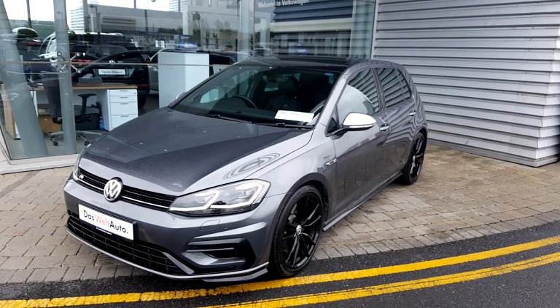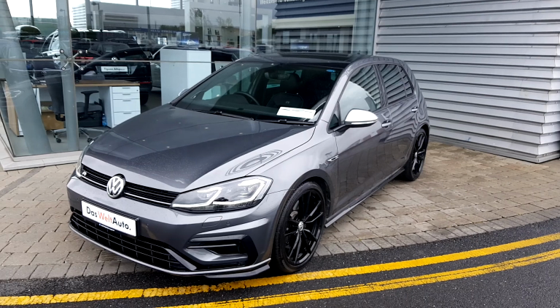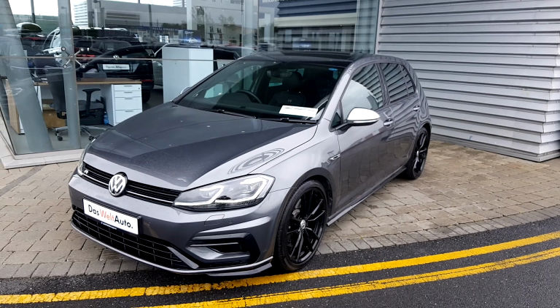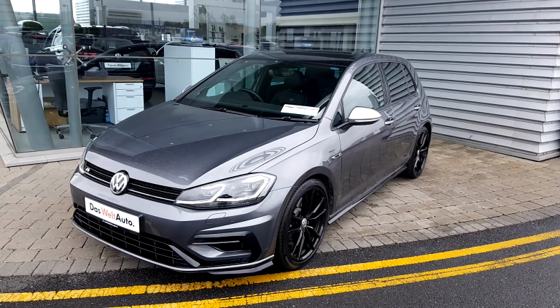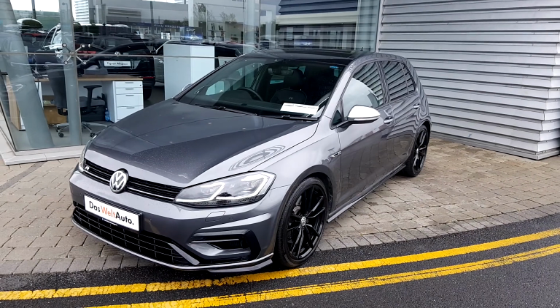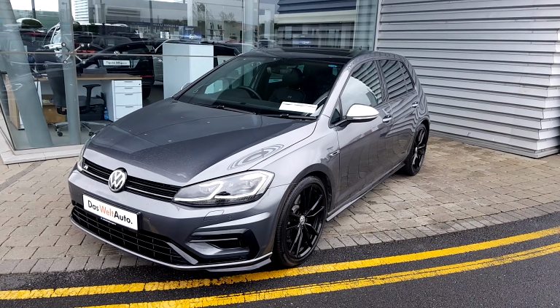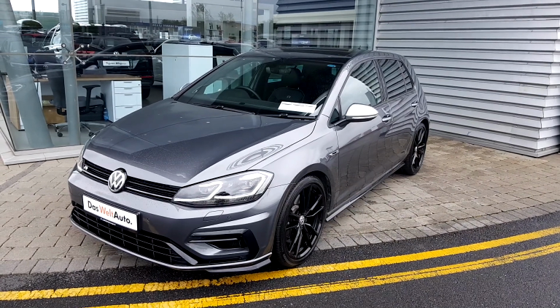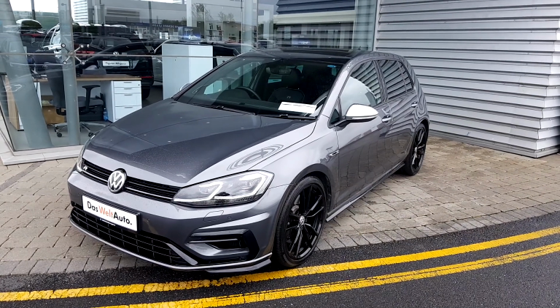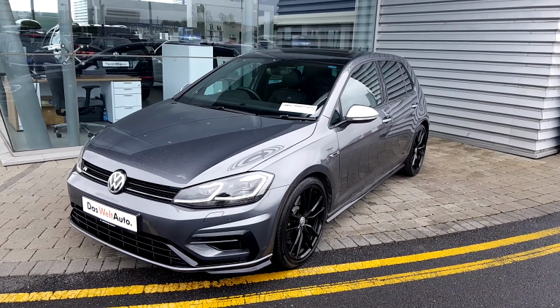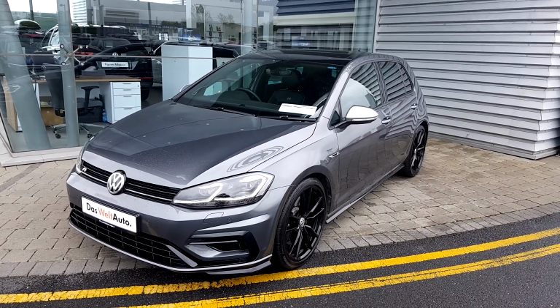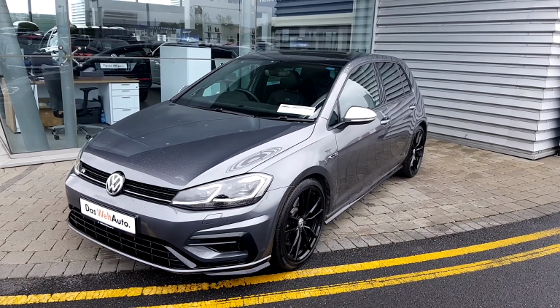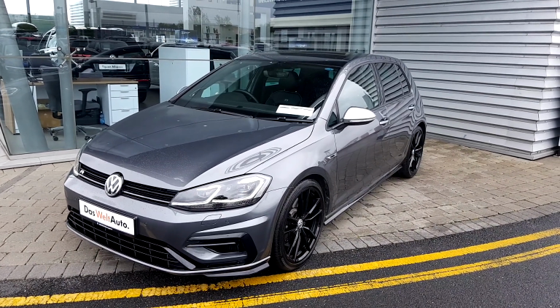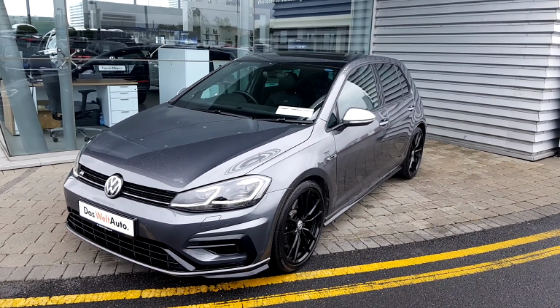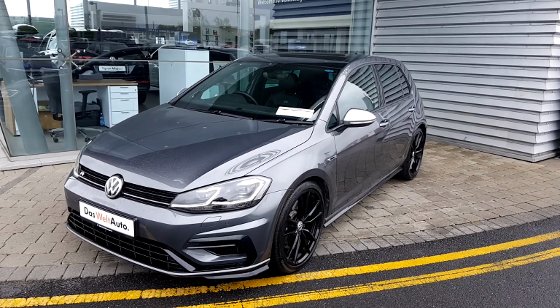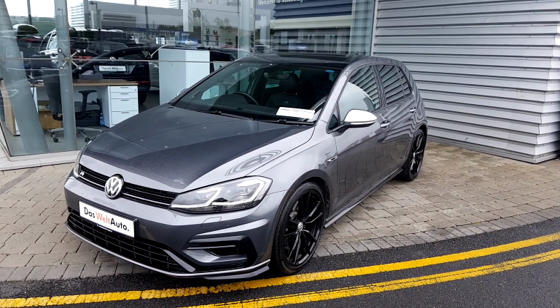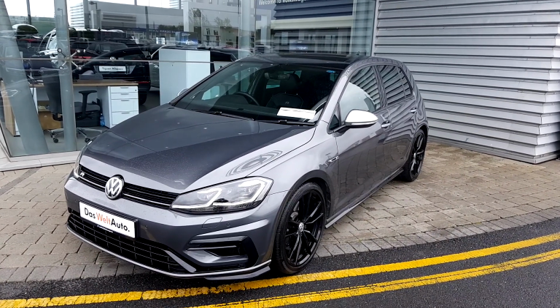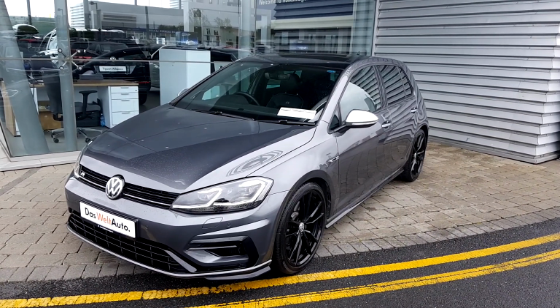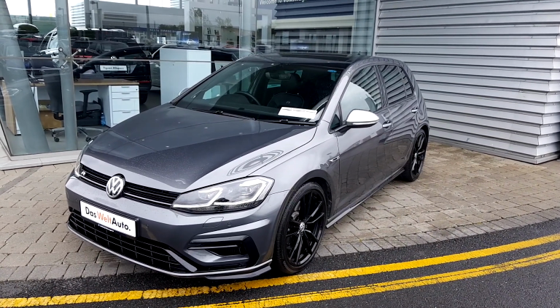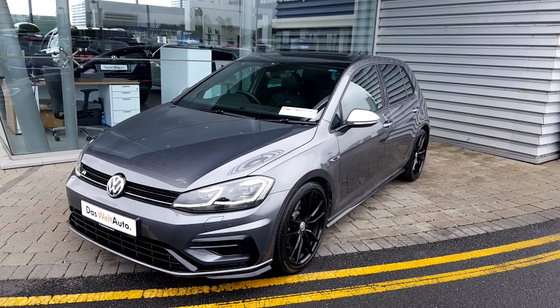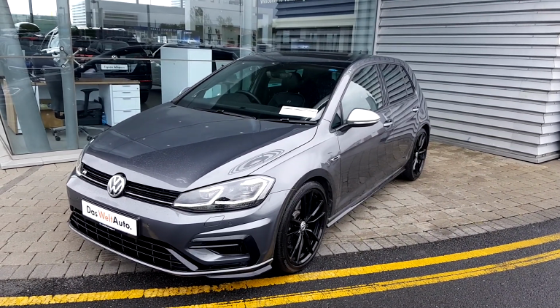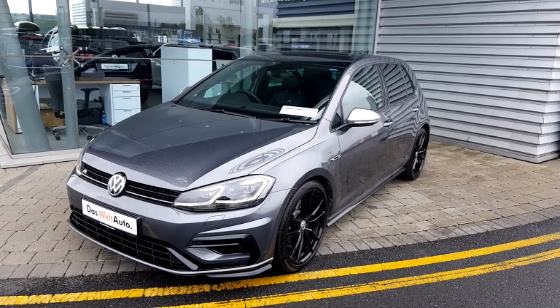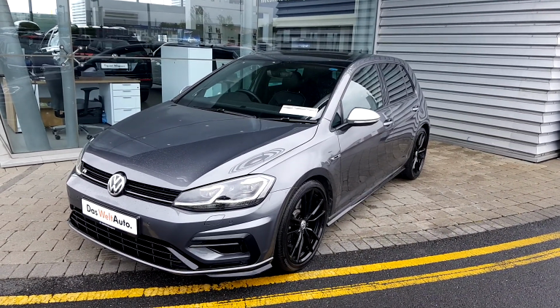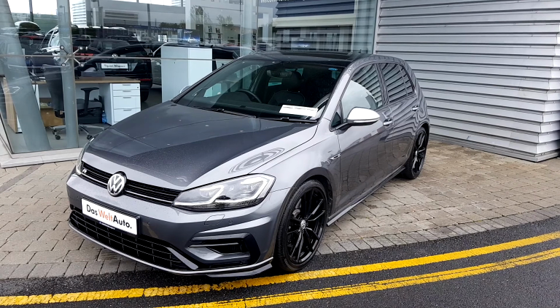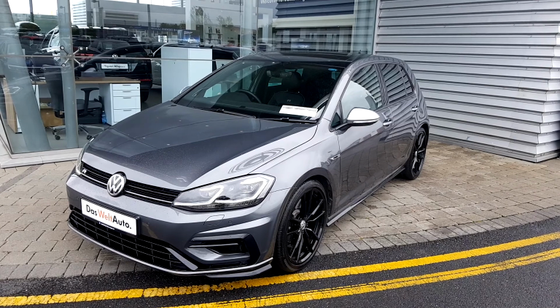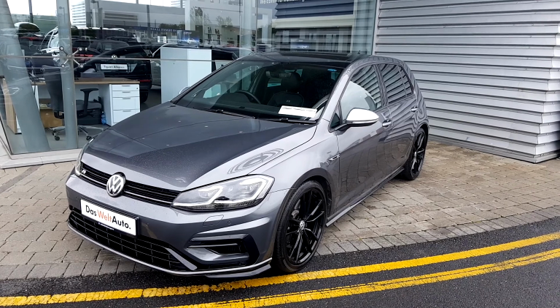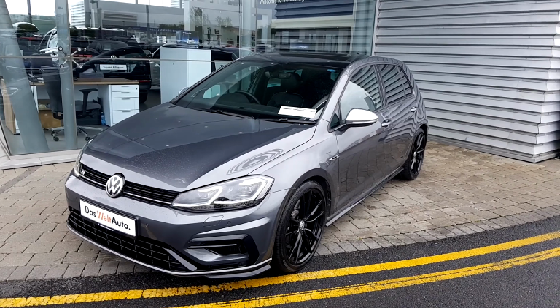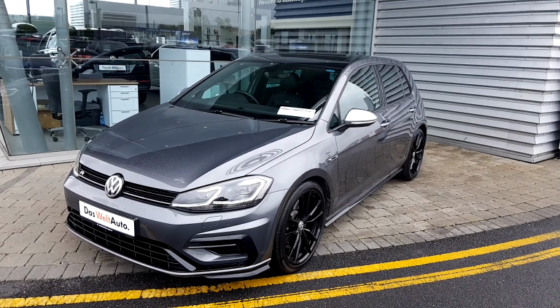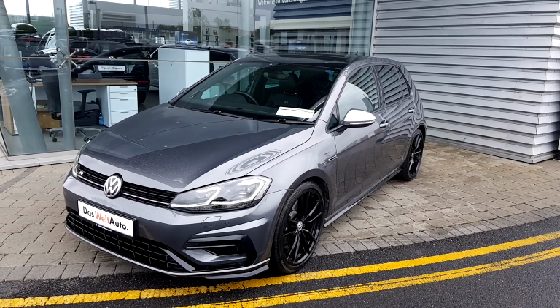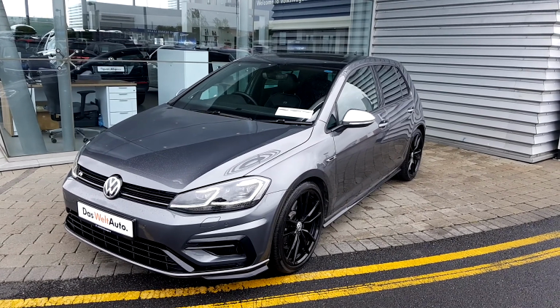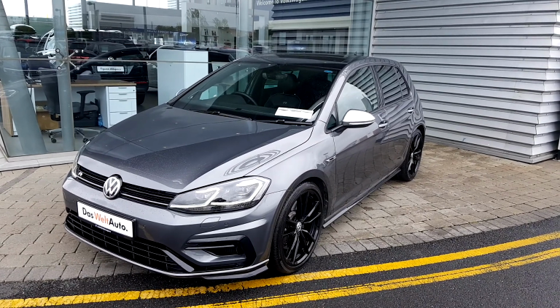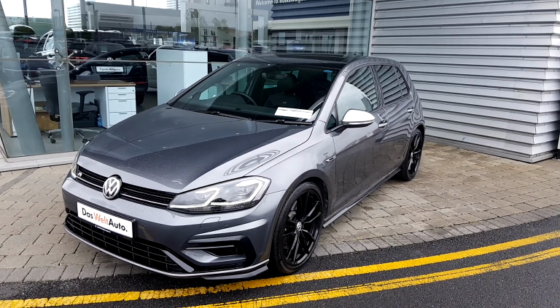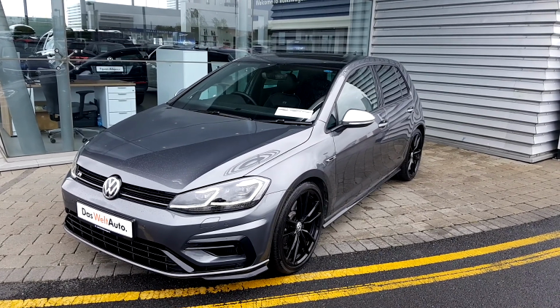Greetings gentlemen, I'm with Astrid, and today at the Volkswagen Jordan Finn Source Airside we have a high performance Volkswagen Golf R 2018.